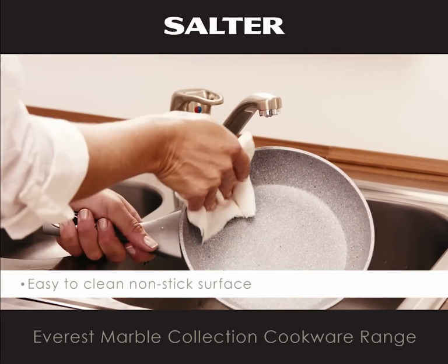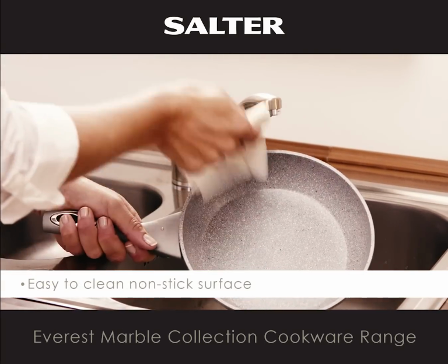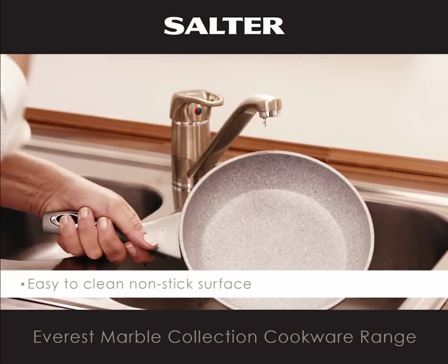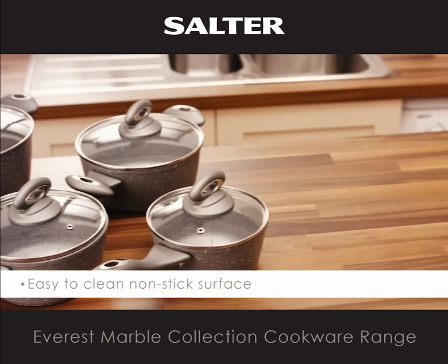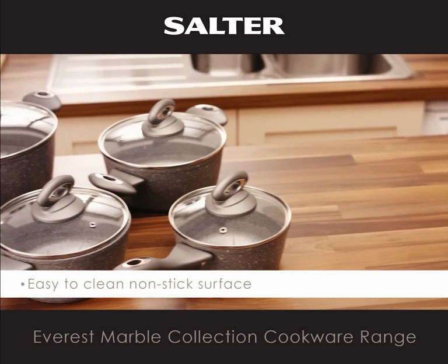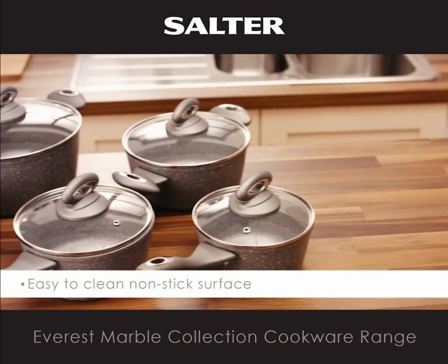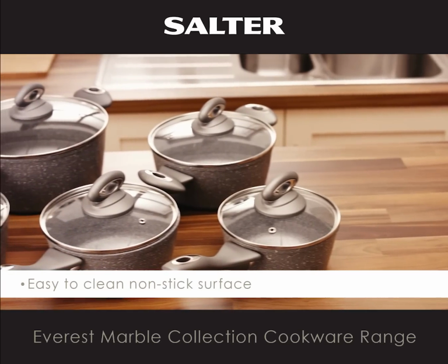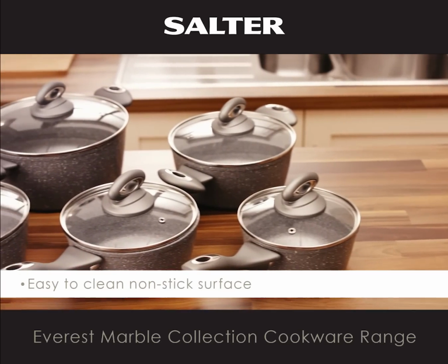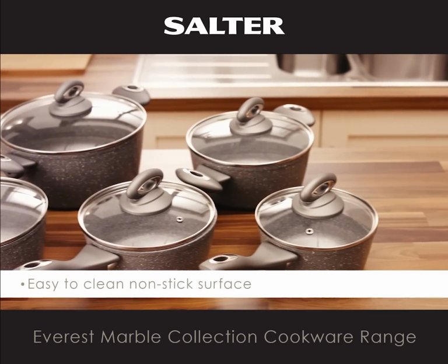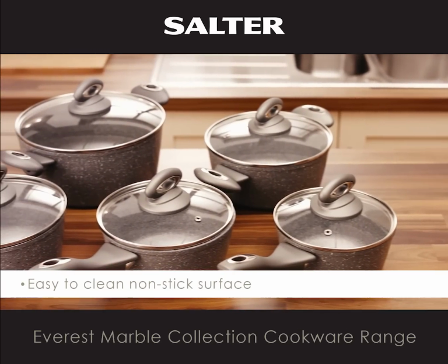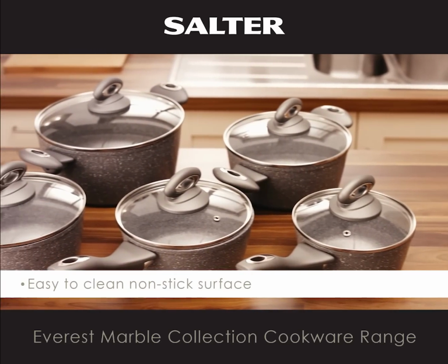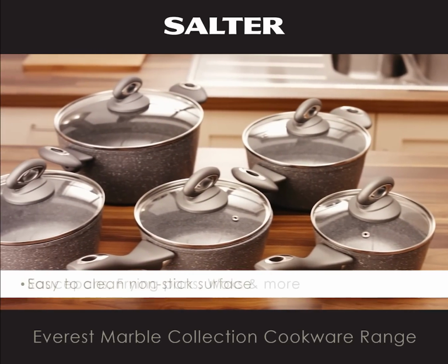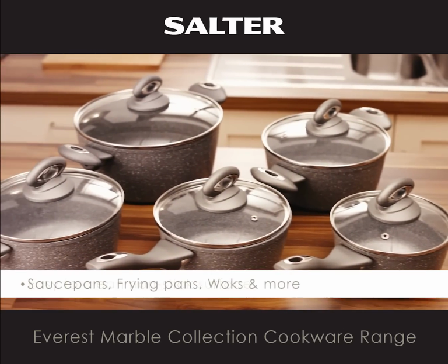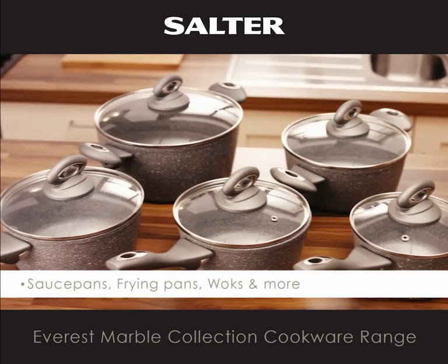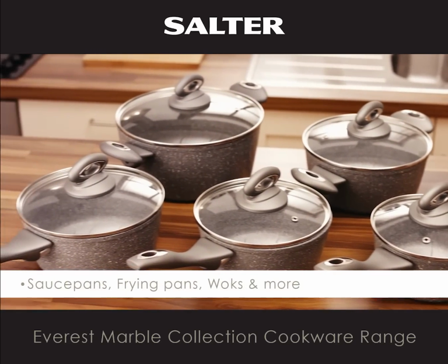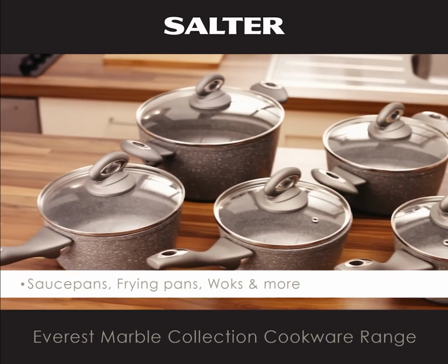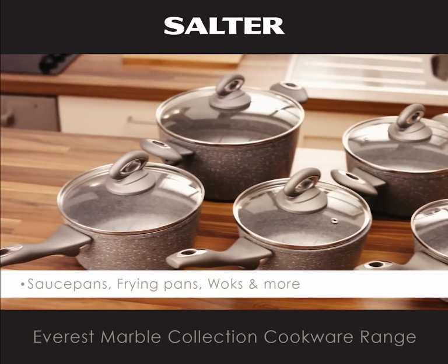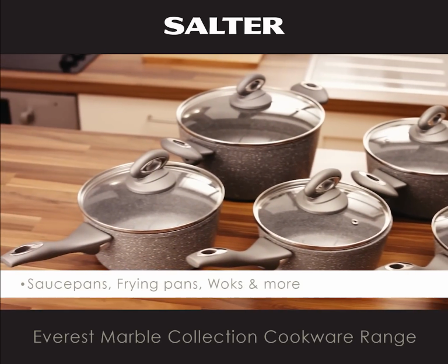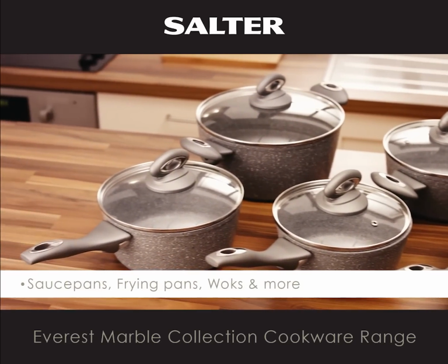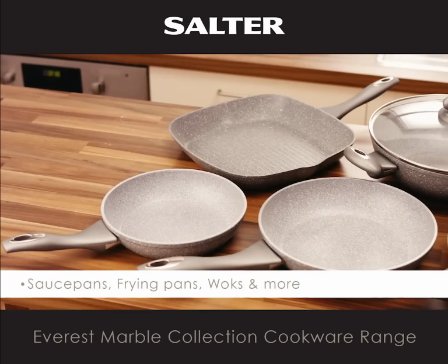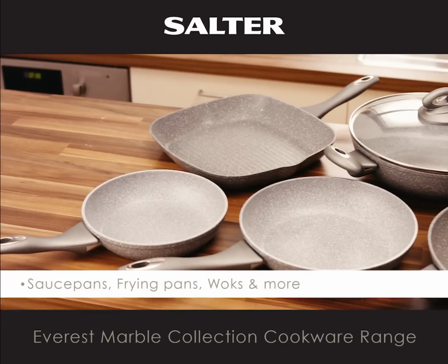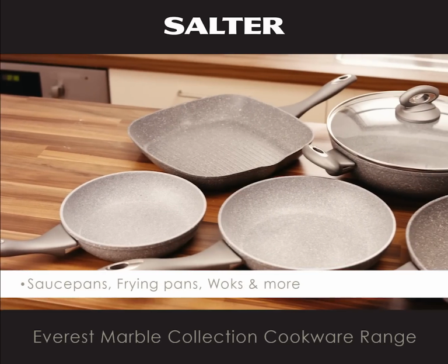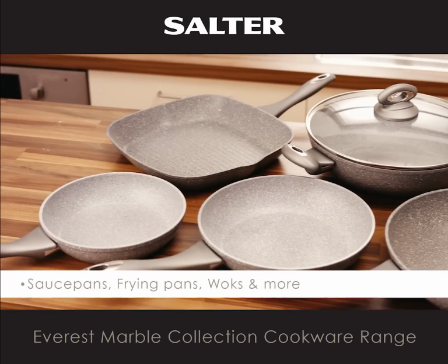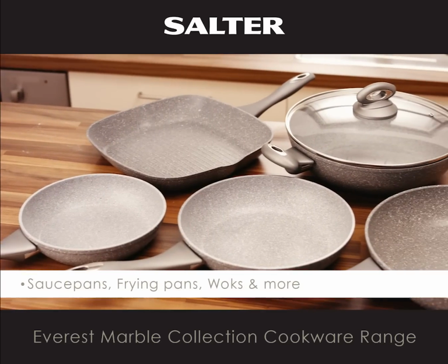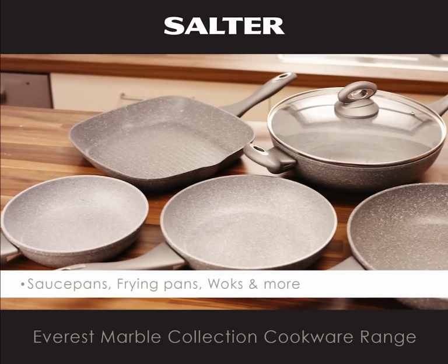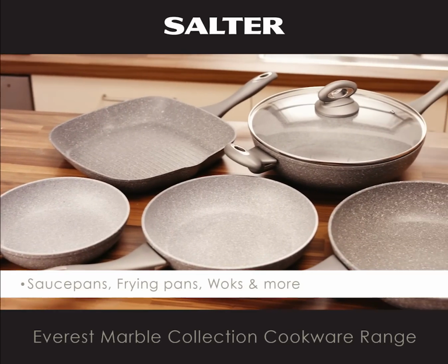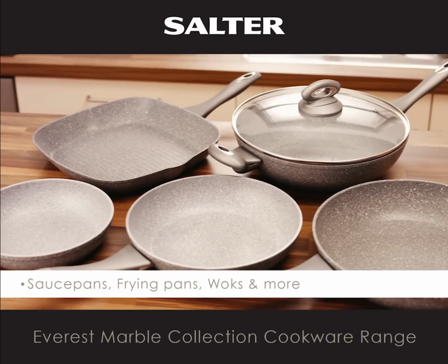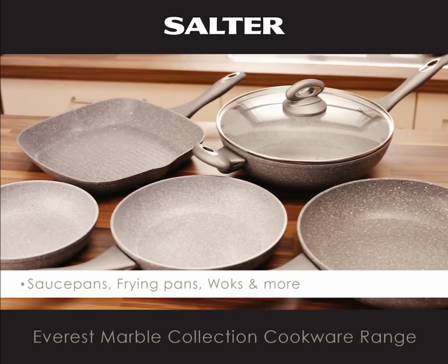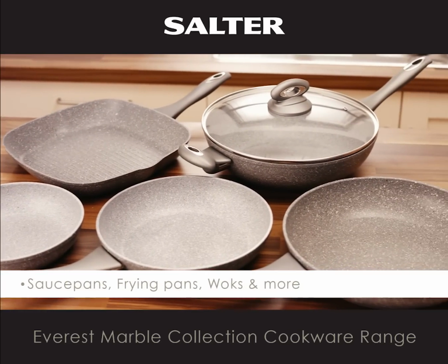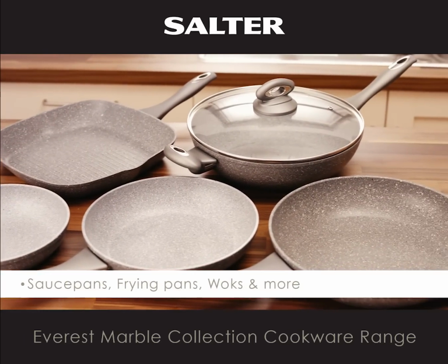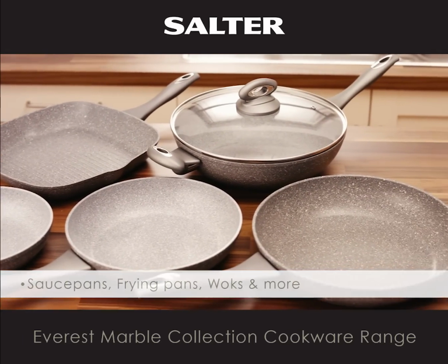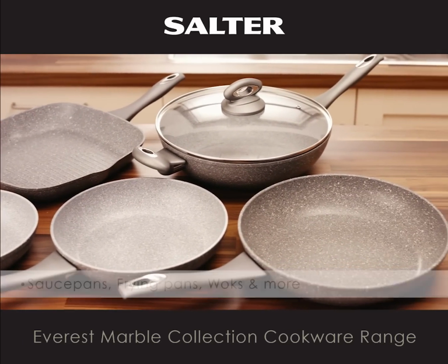The range comes complete with sauce pans, frying pans, woks and much more.